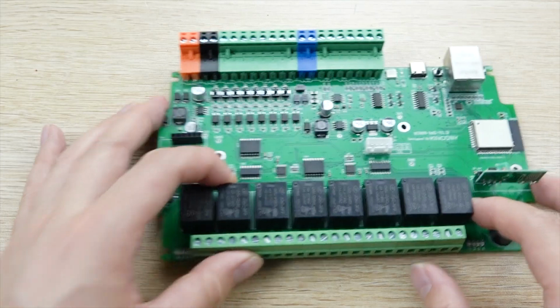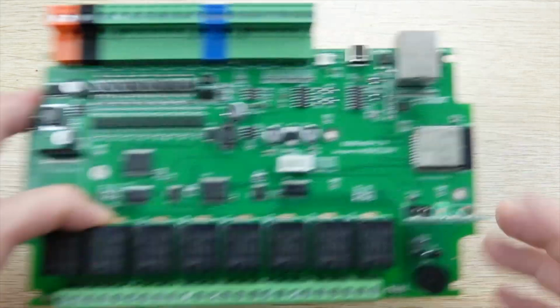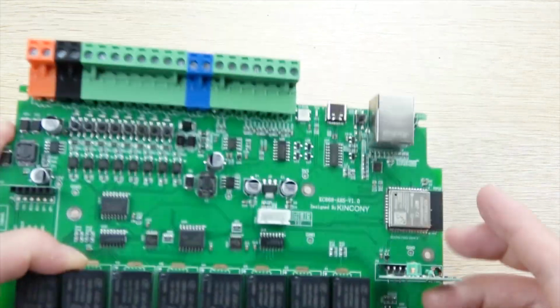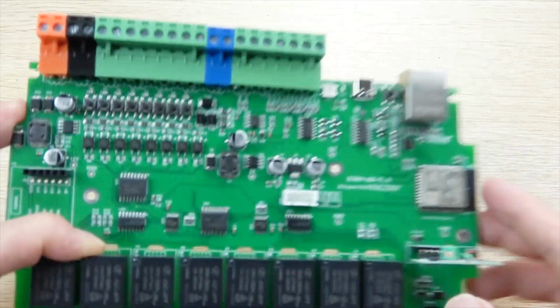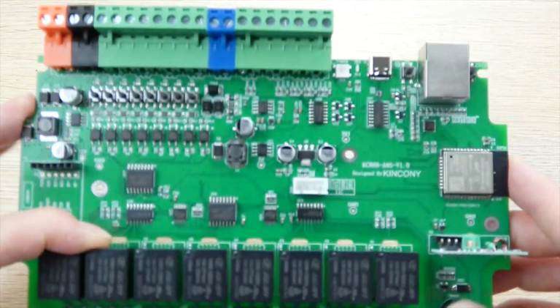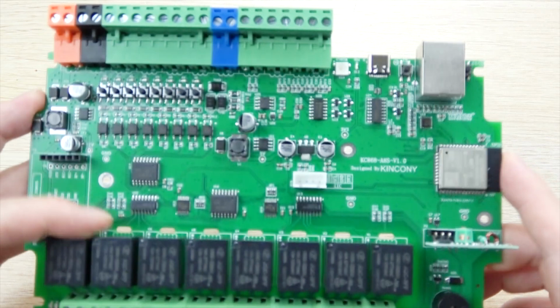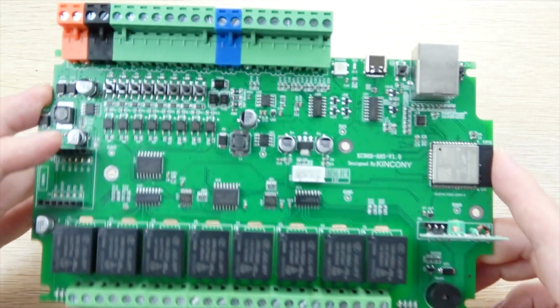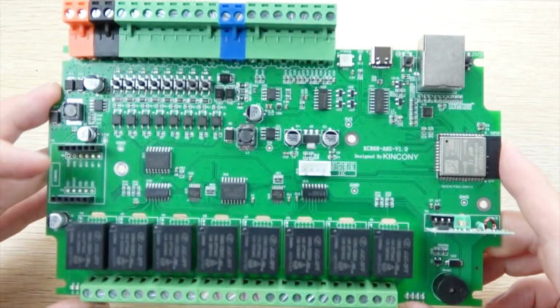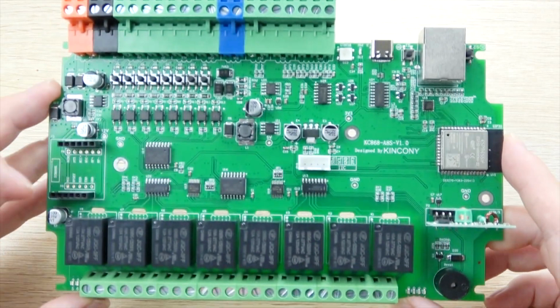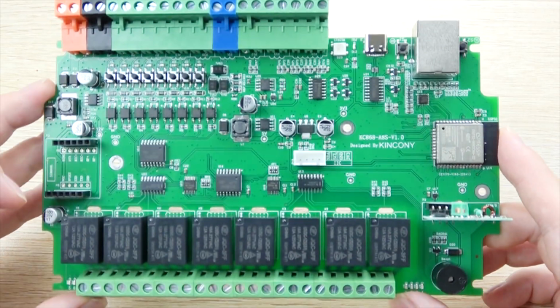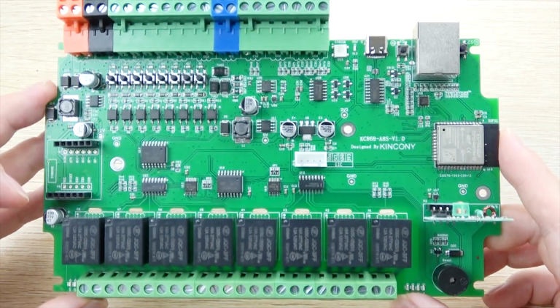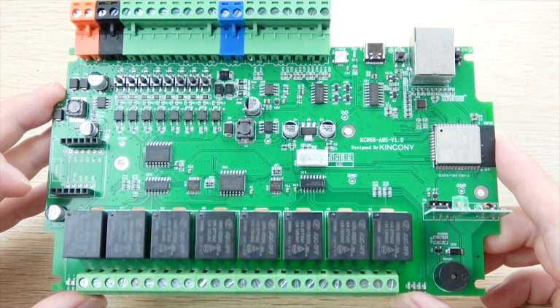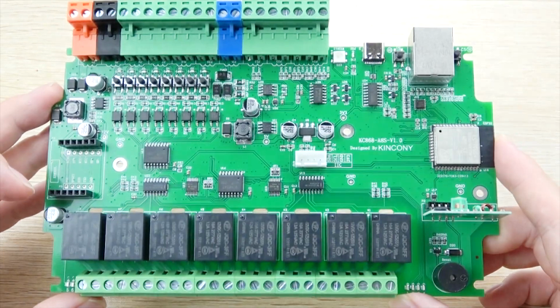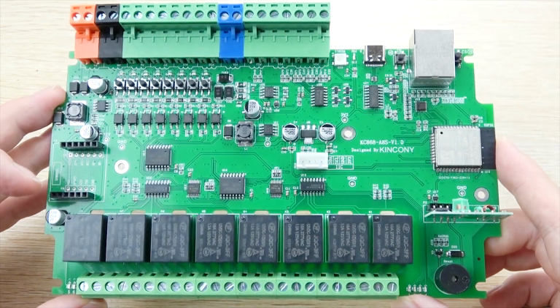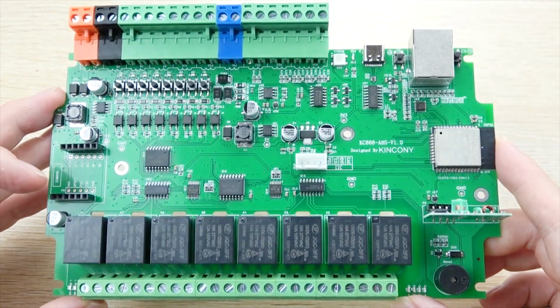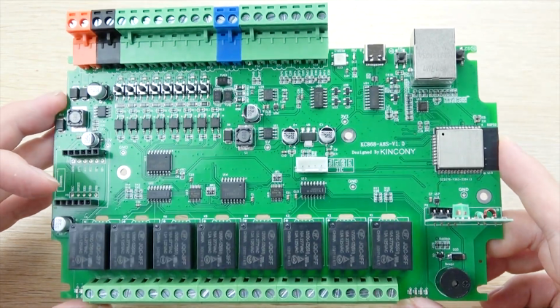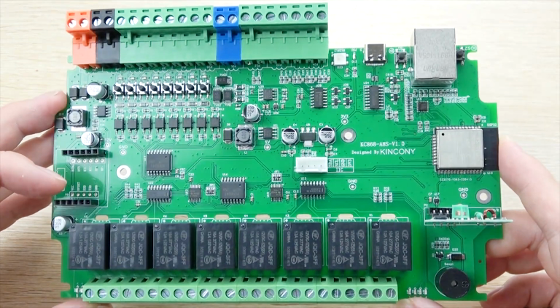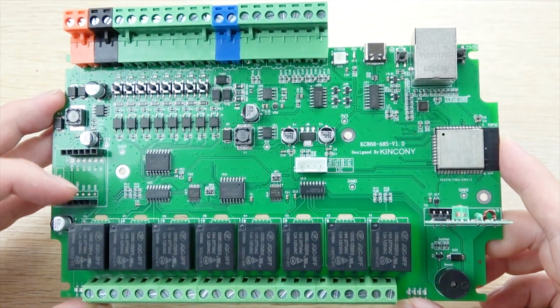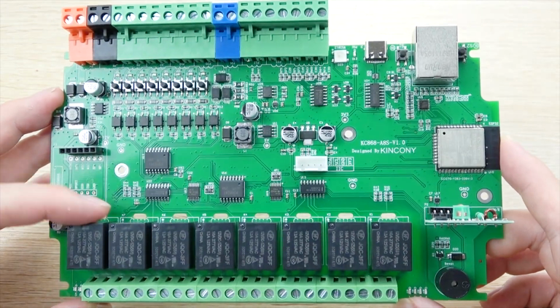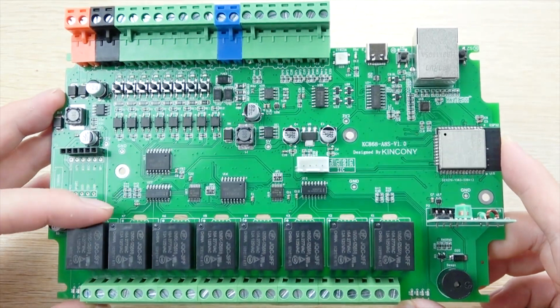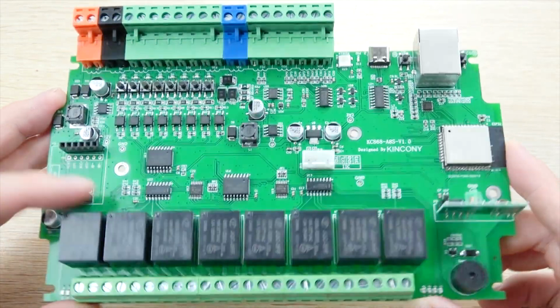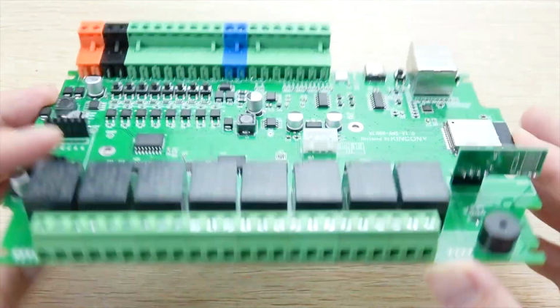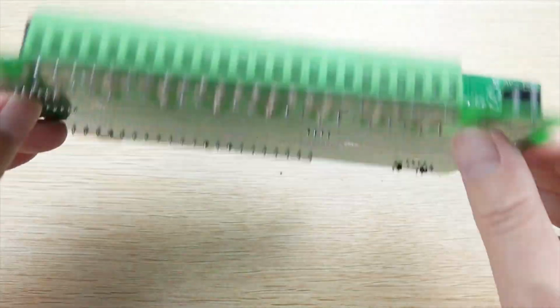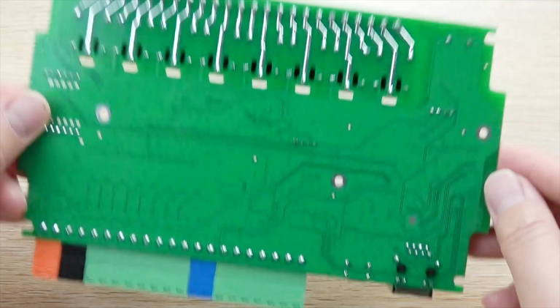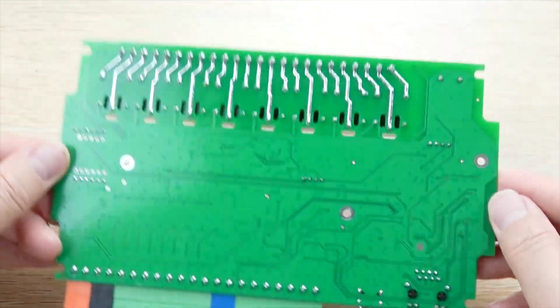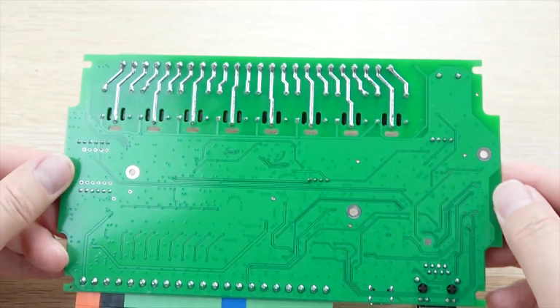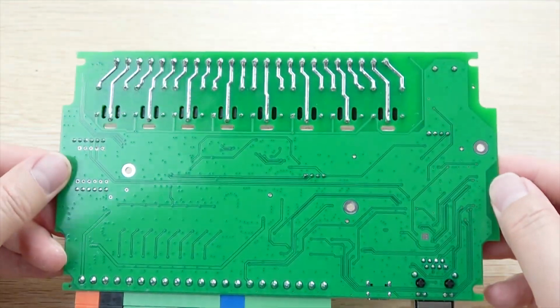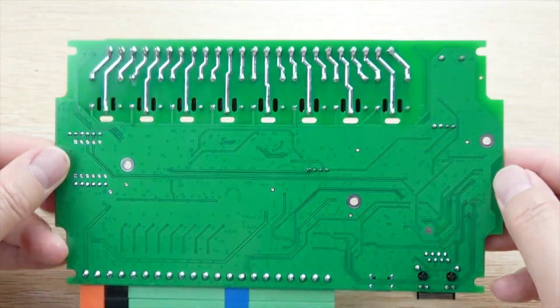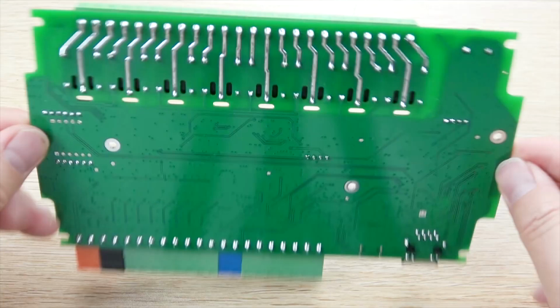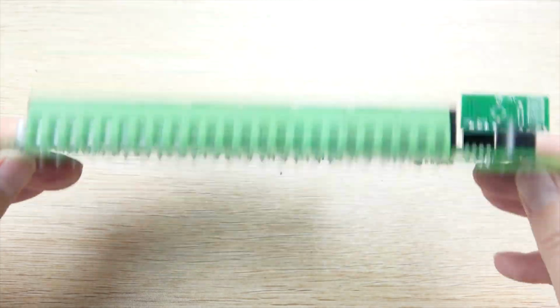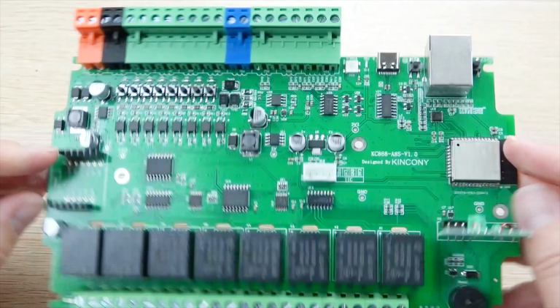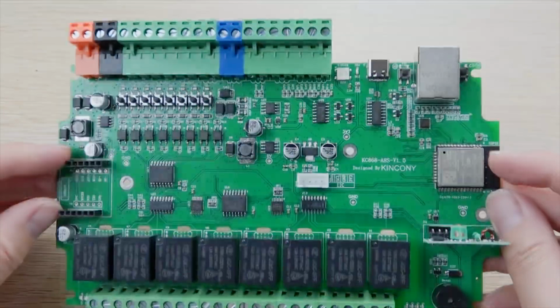So this is the hardware design details of the A8S board. Thanks for watching.